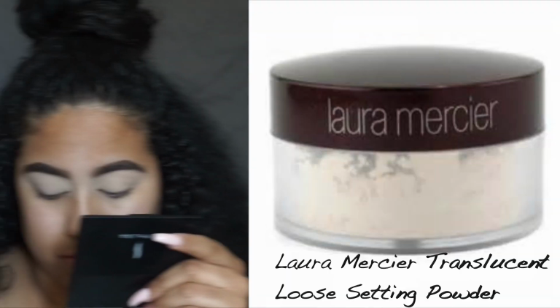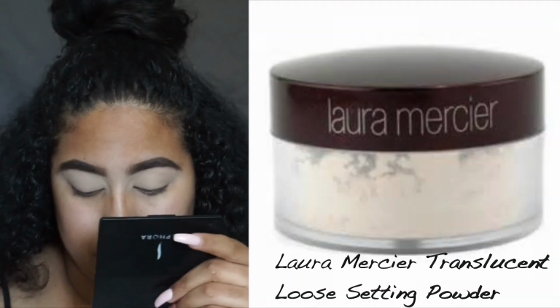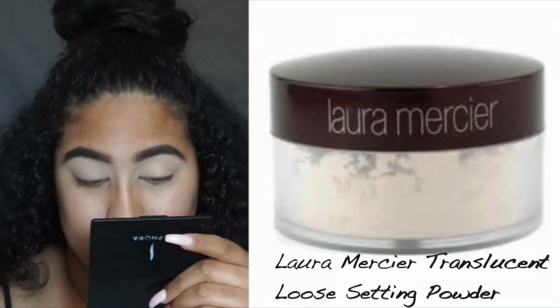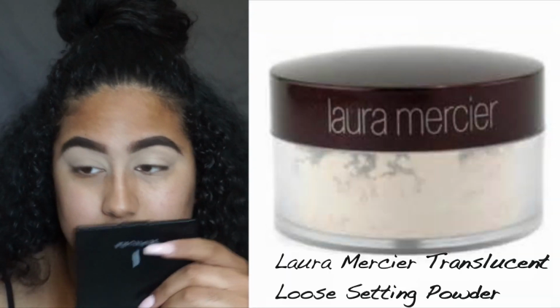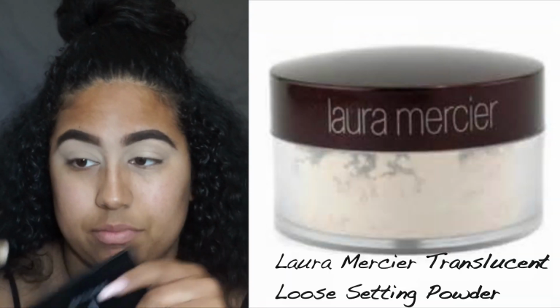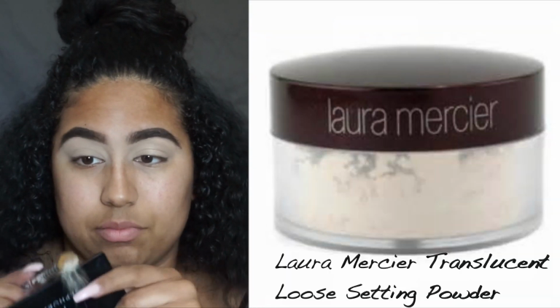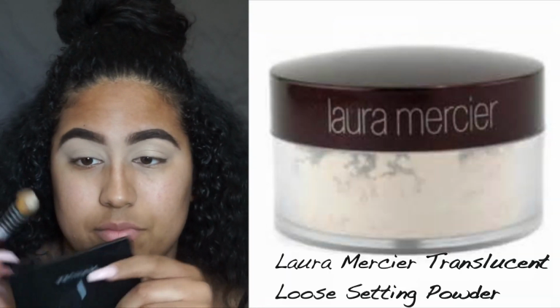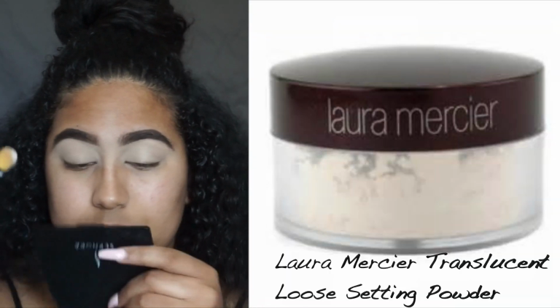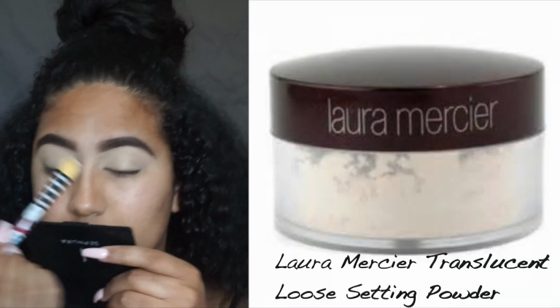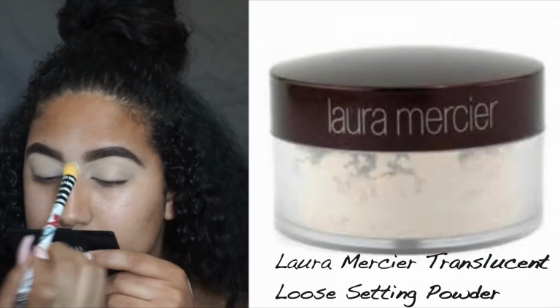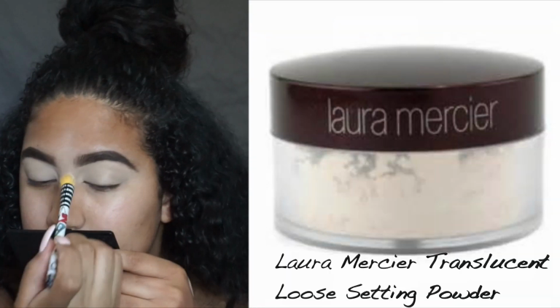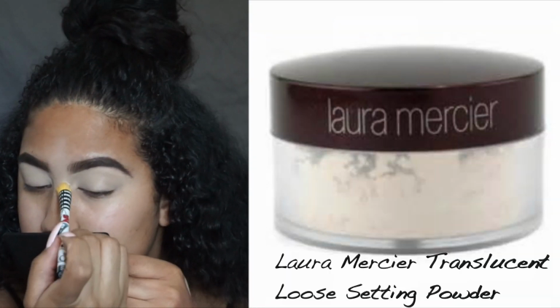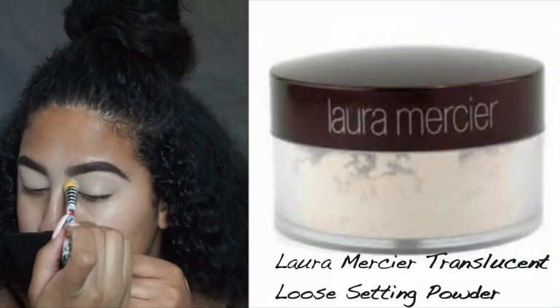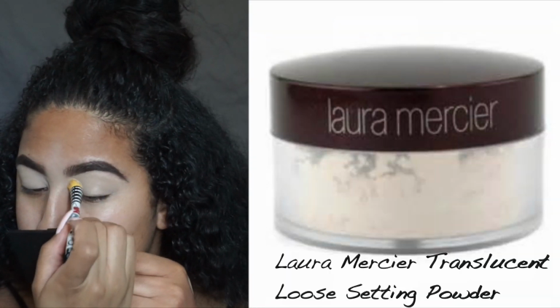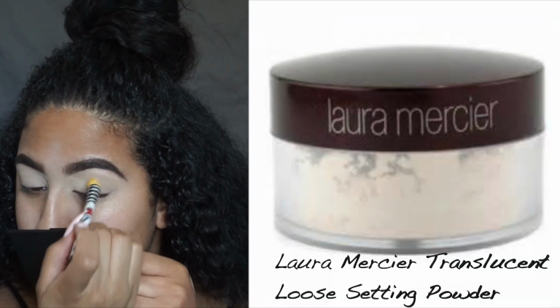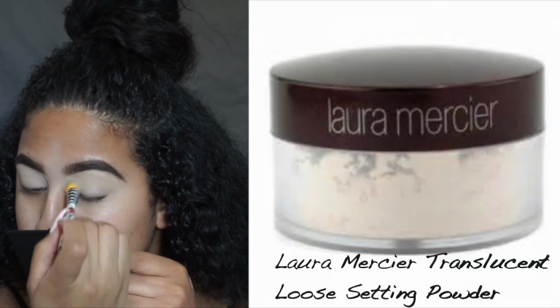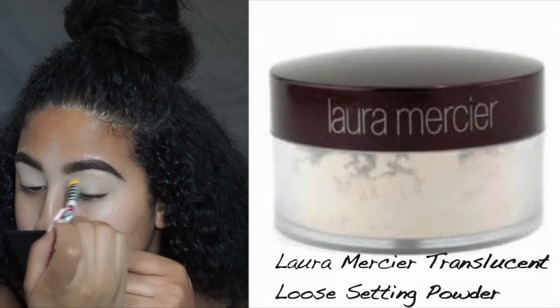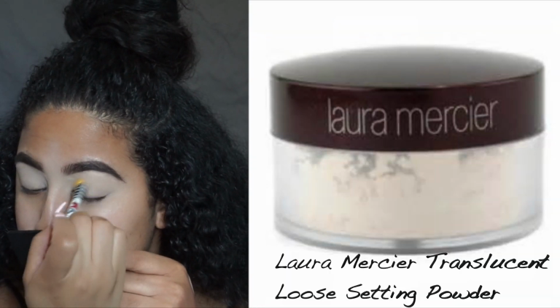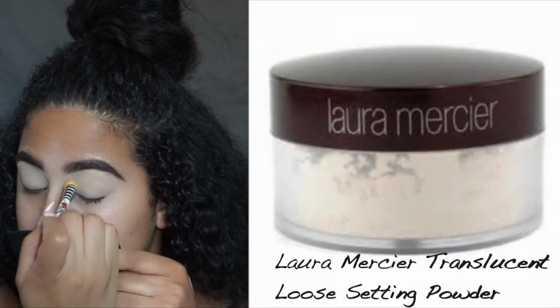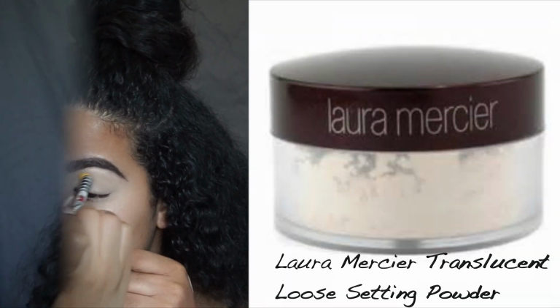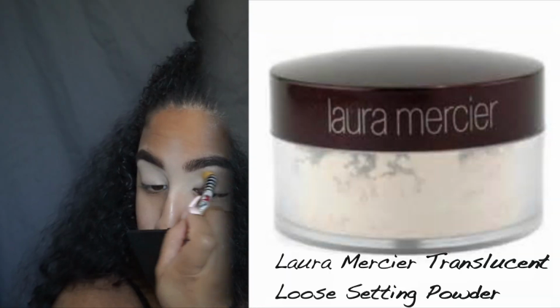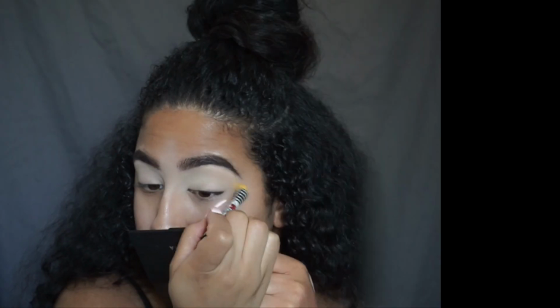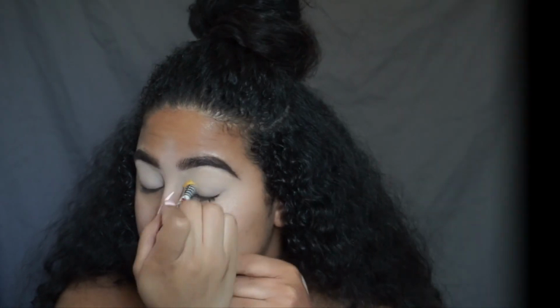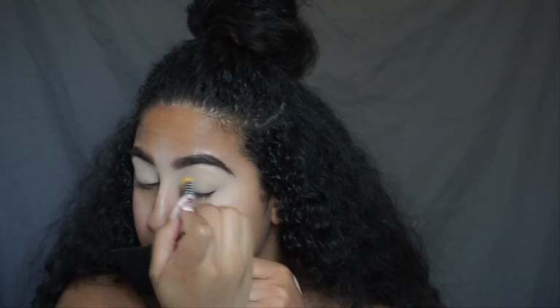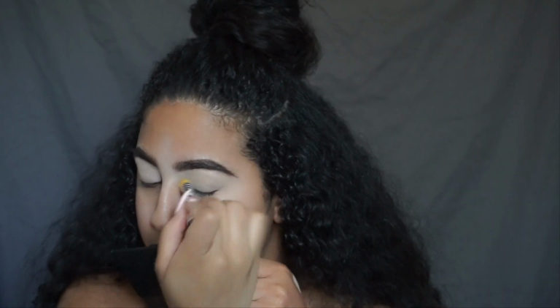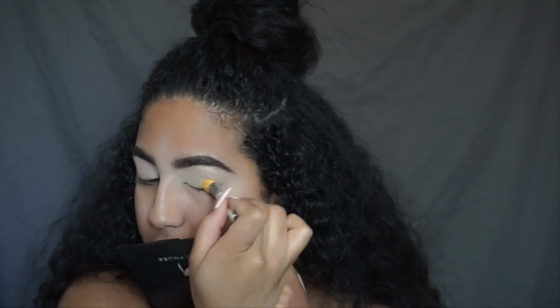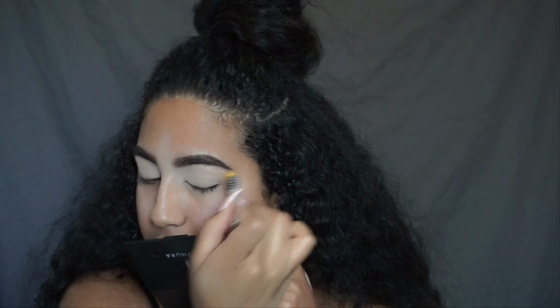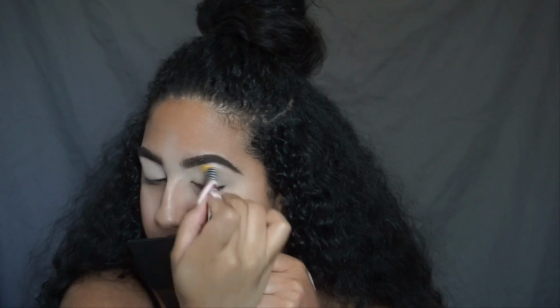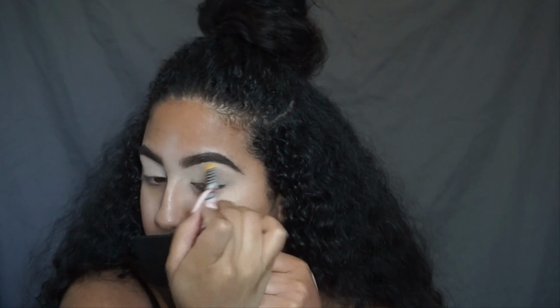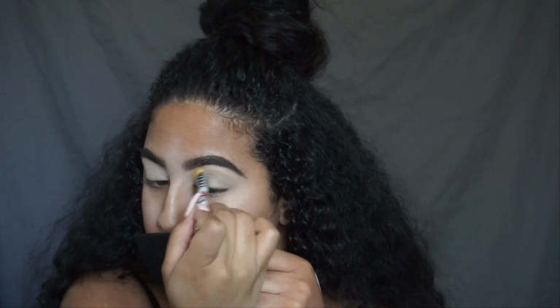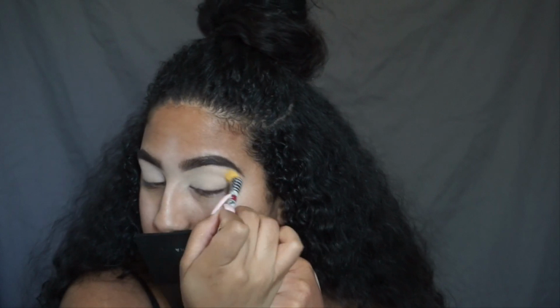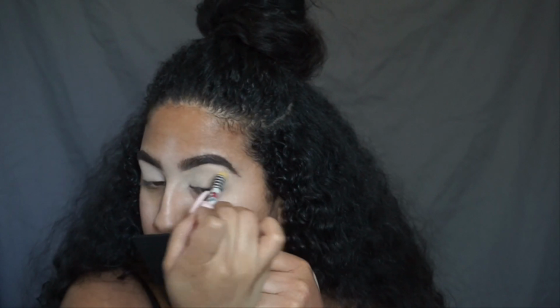Next I'm going to go in with my Laura Mercier Translucent Setting Powder and I'm just going to set my eyelids.